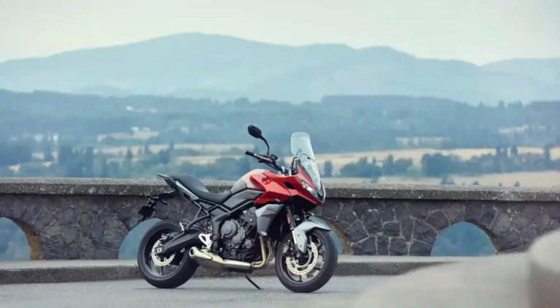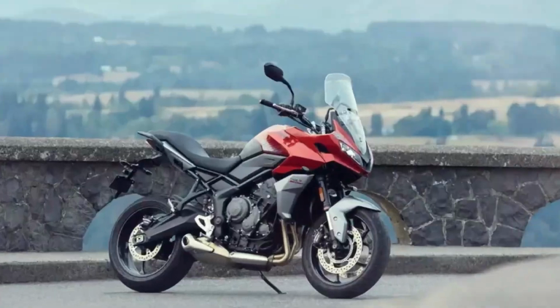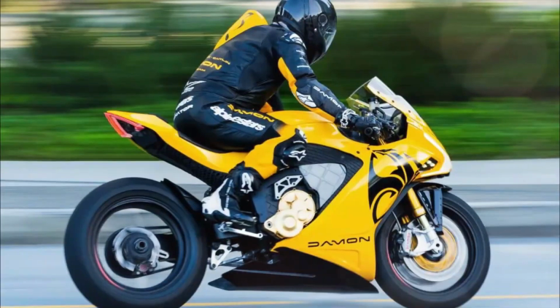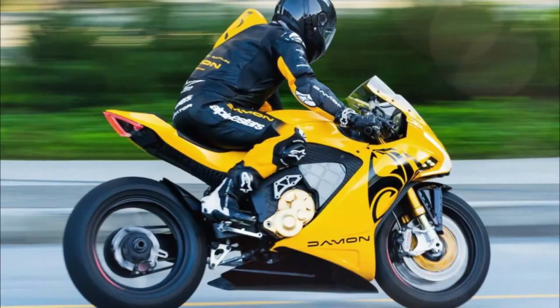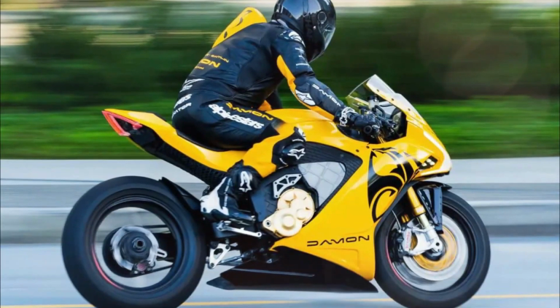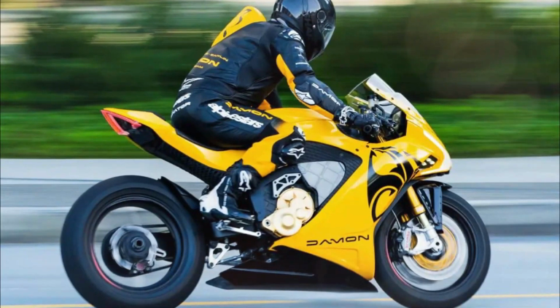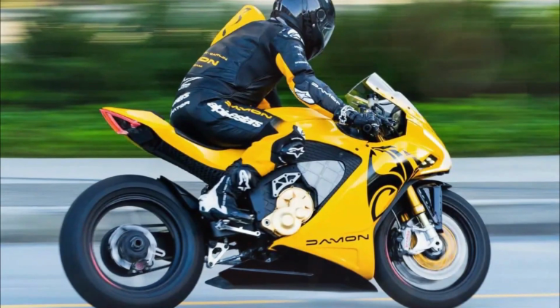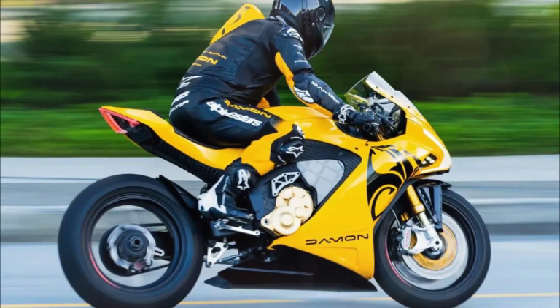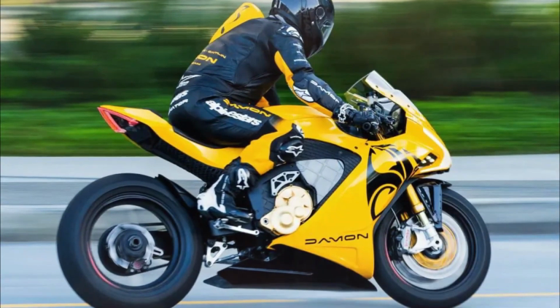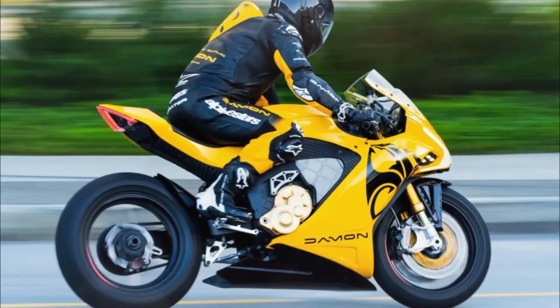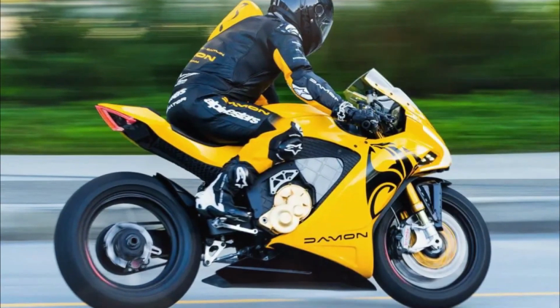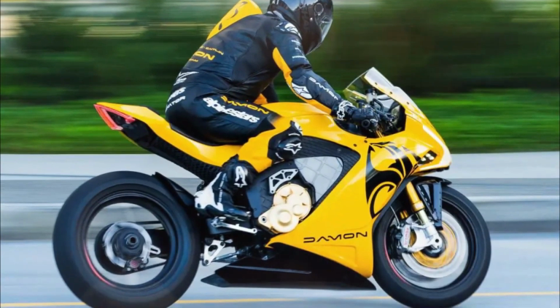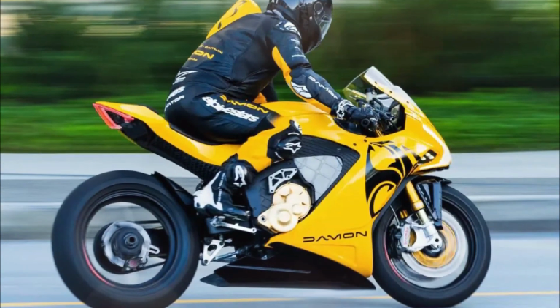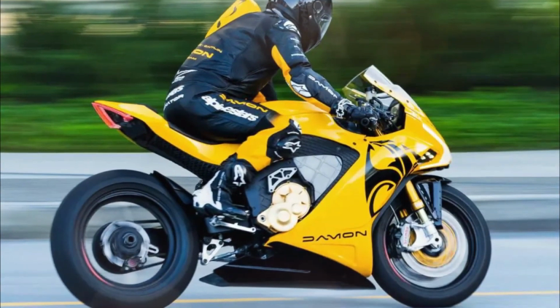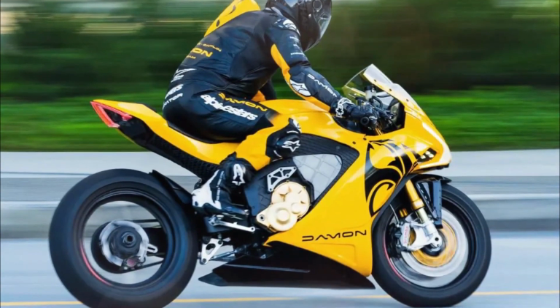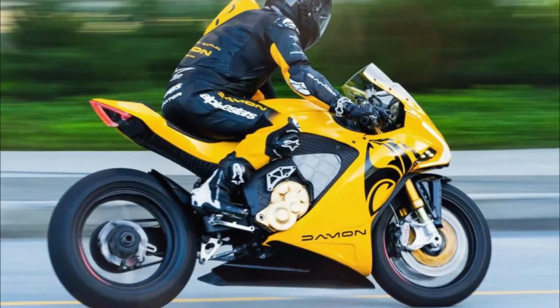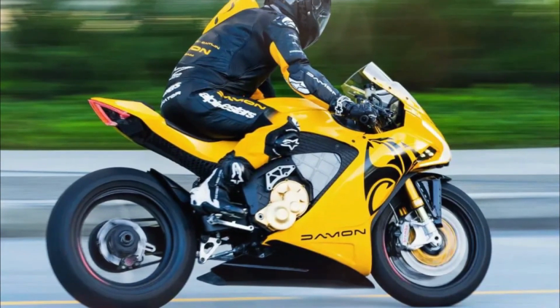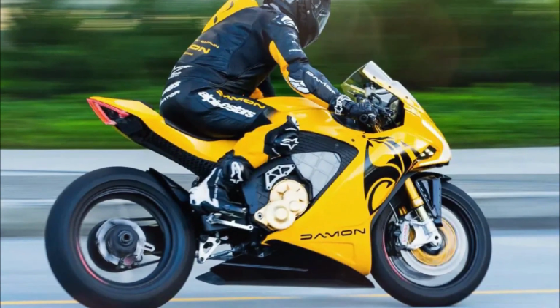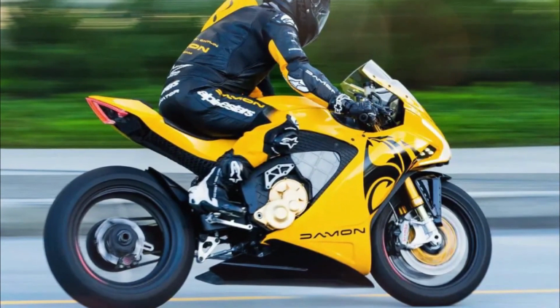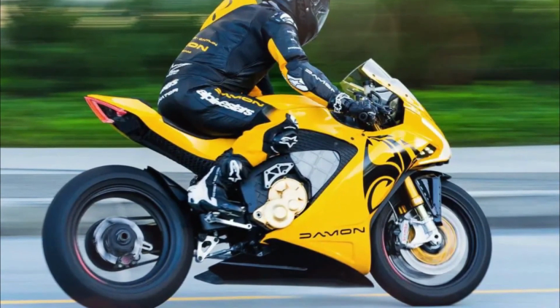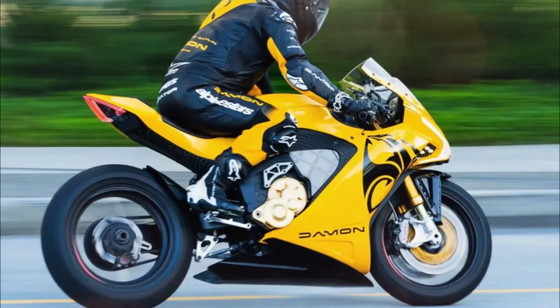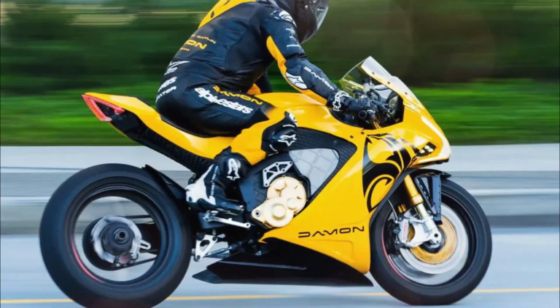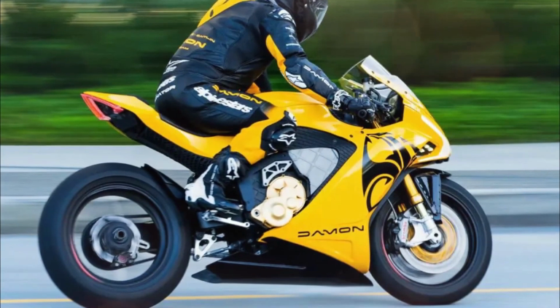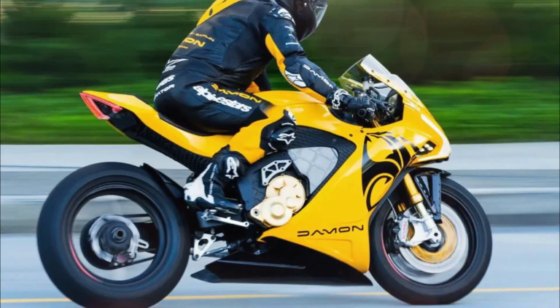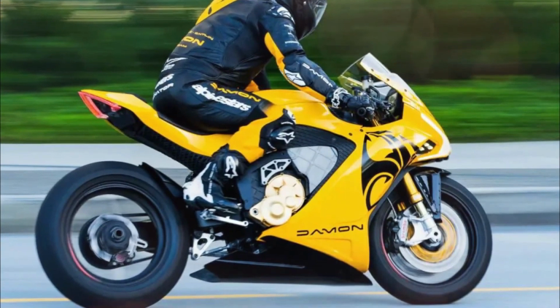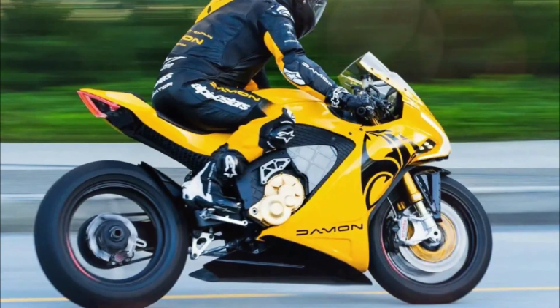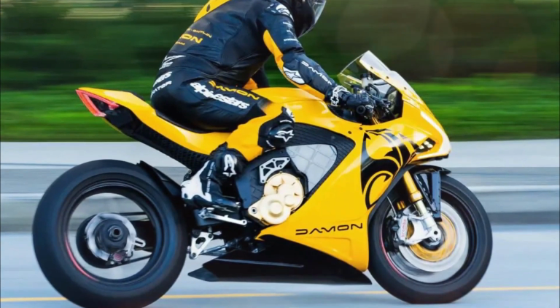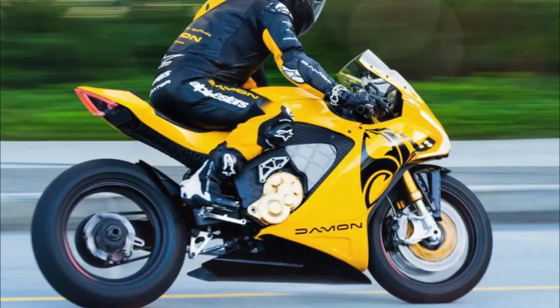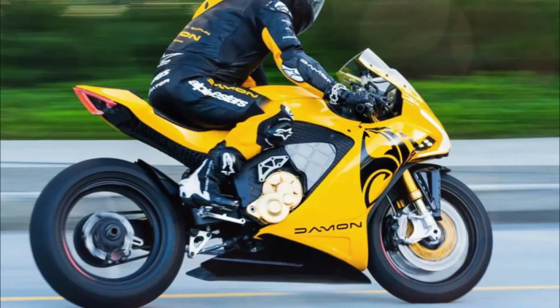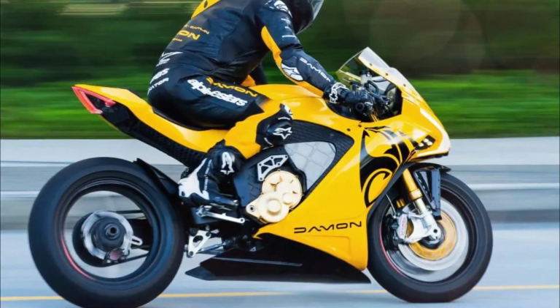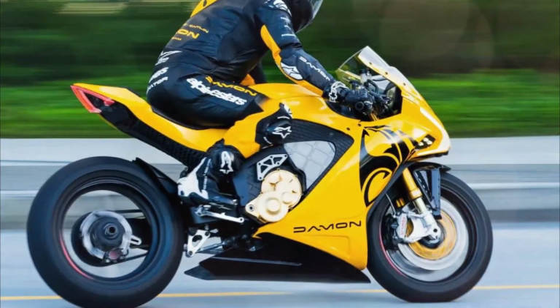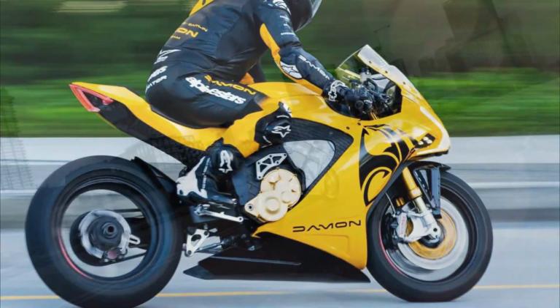The Daemon Hyperfighter is an electrifying streetfighter model and Daemon's second motorcycle built upon the Hyperdrive platform.